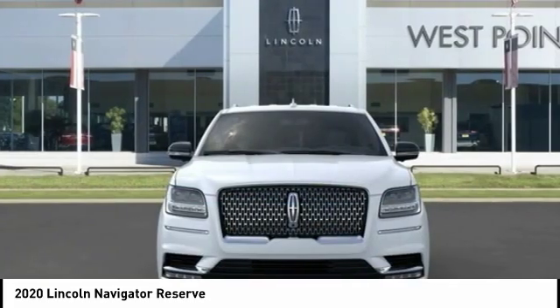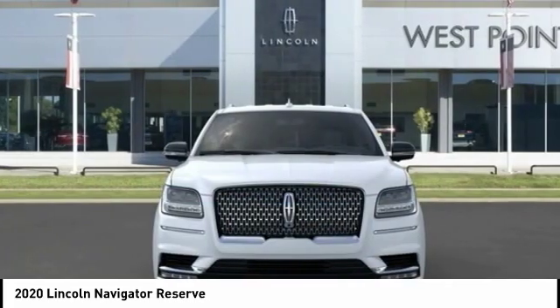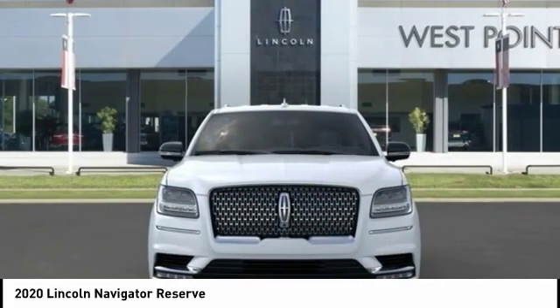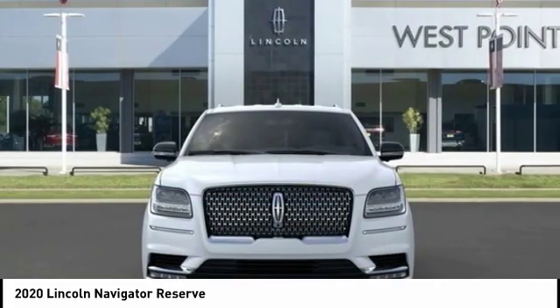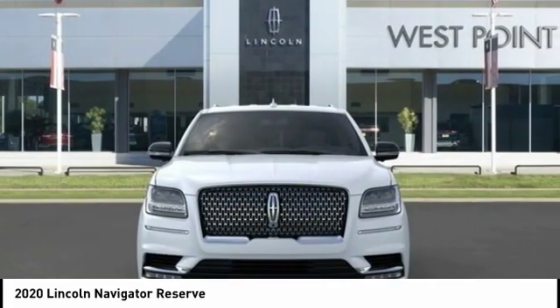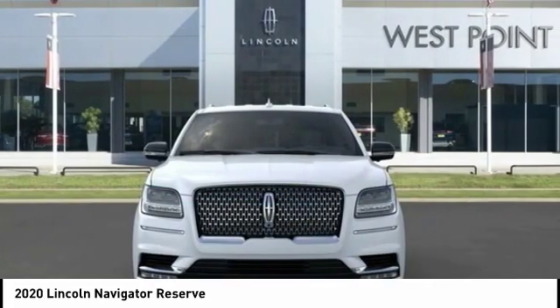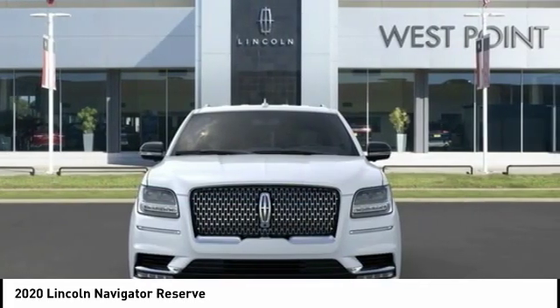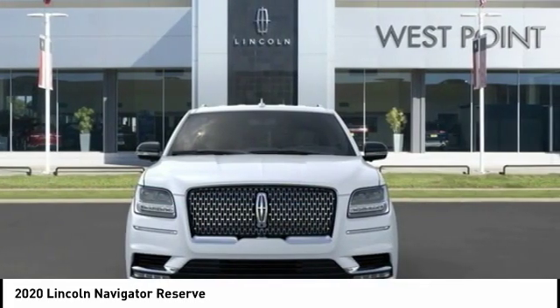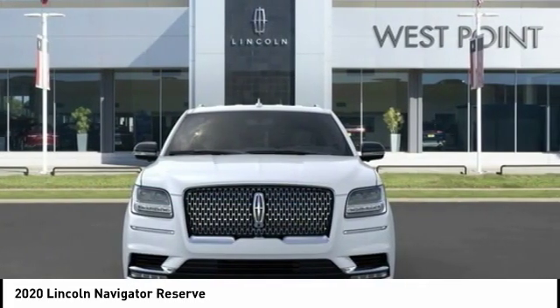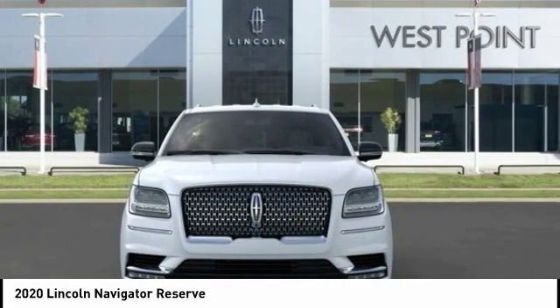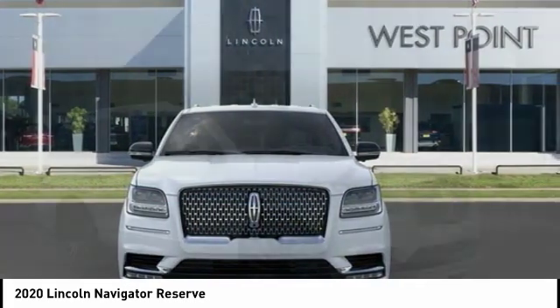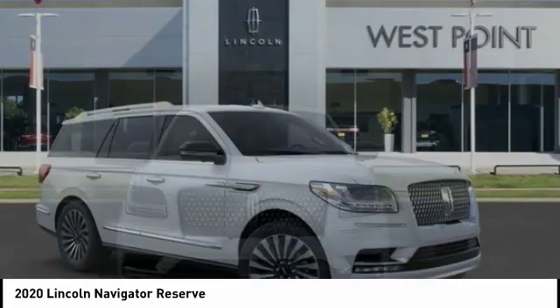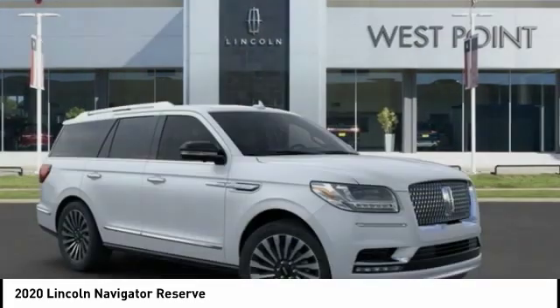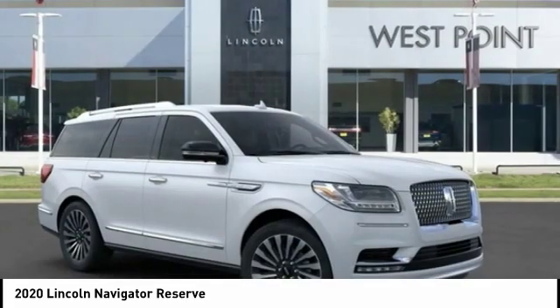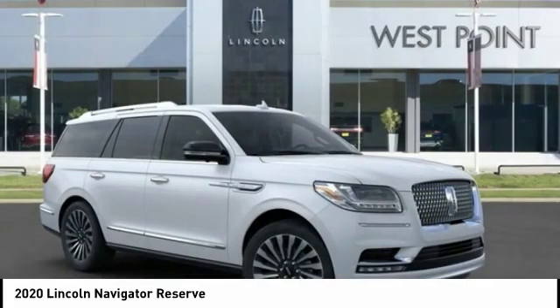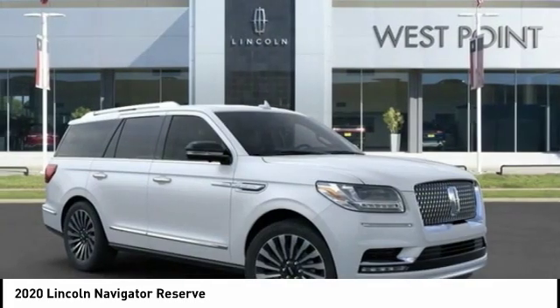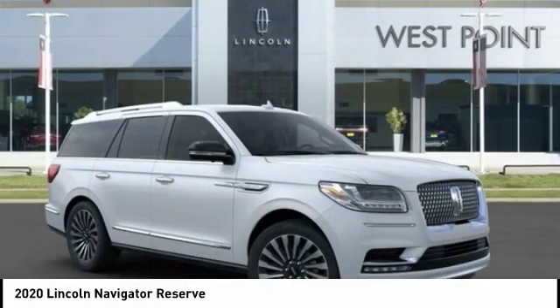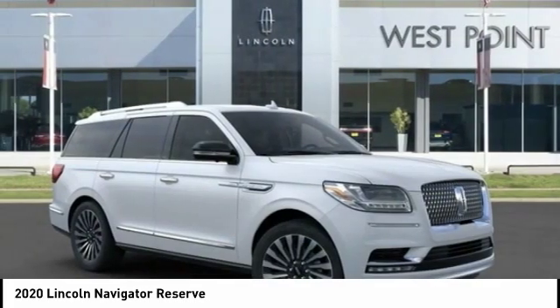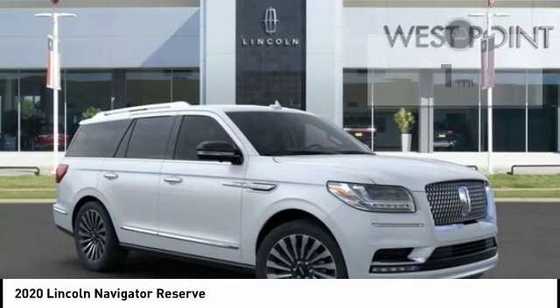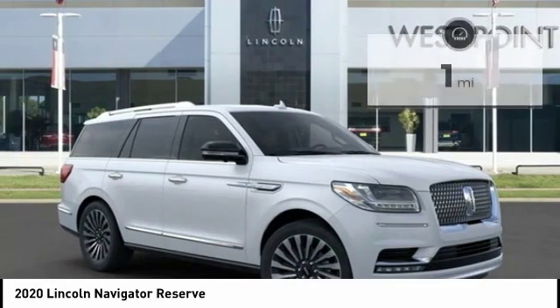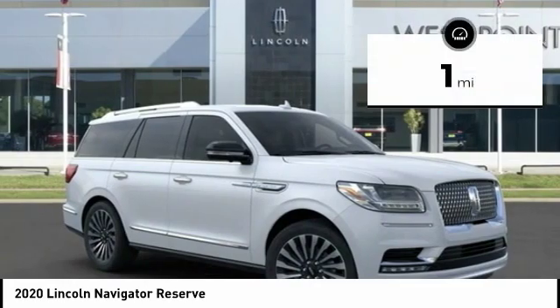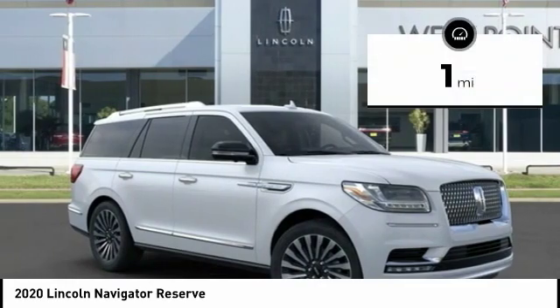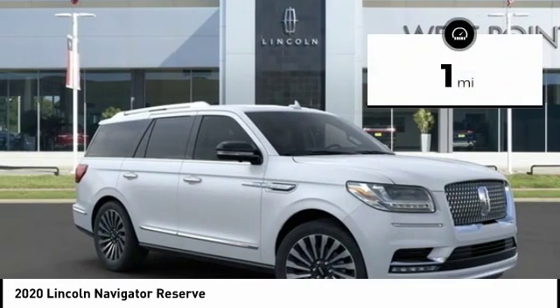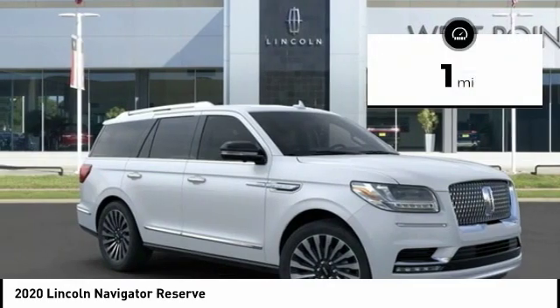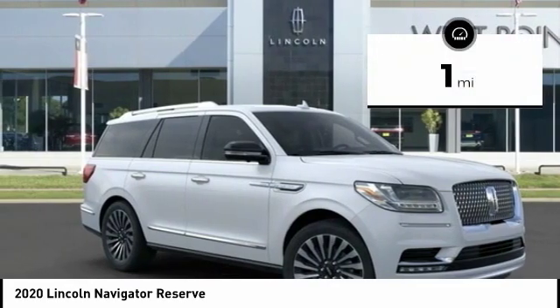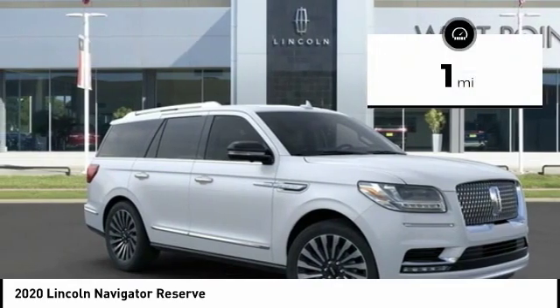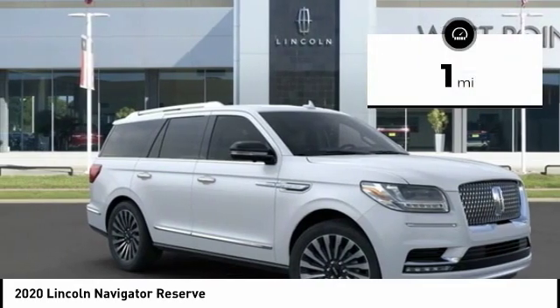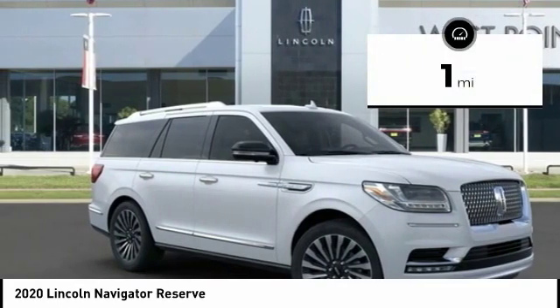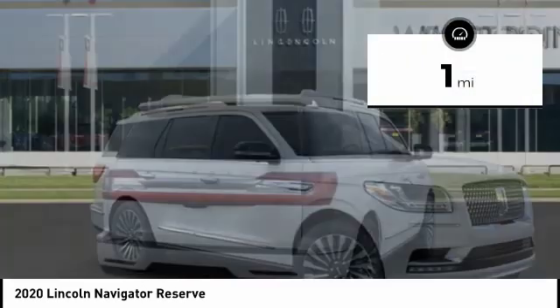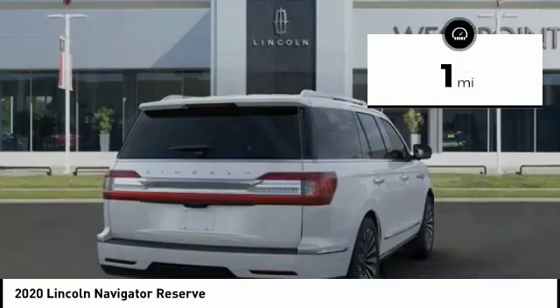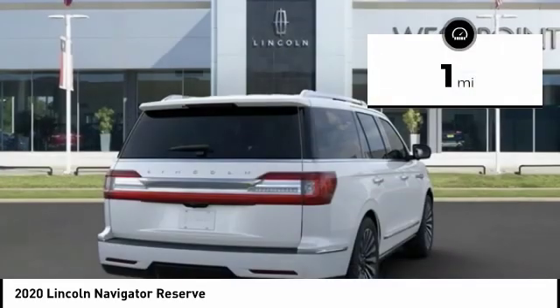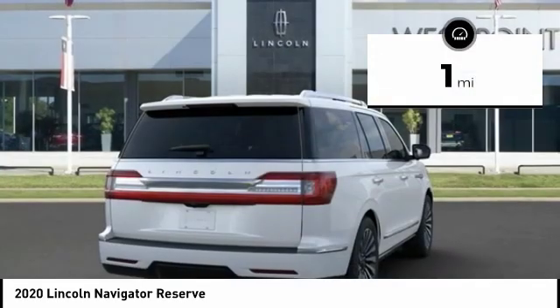This luxury SUV is powerfully persuasive. This vehicle has less than 100 miles.